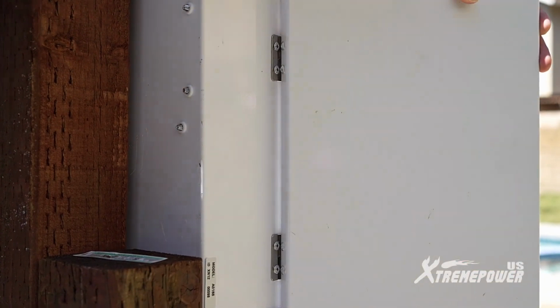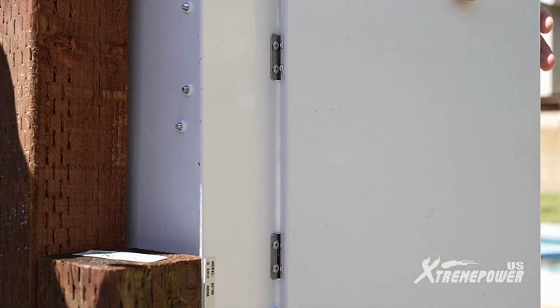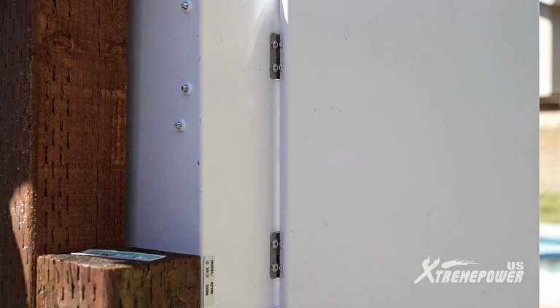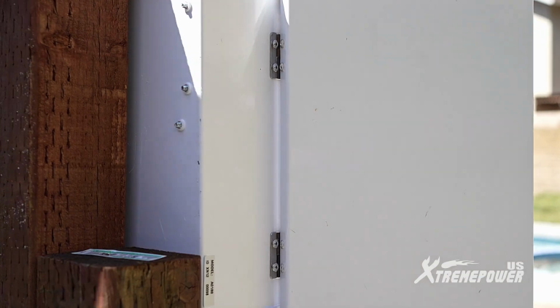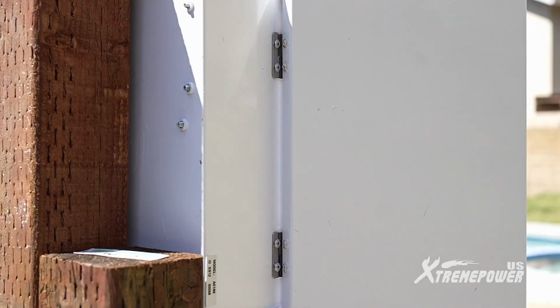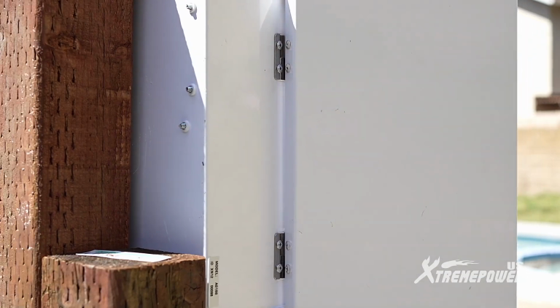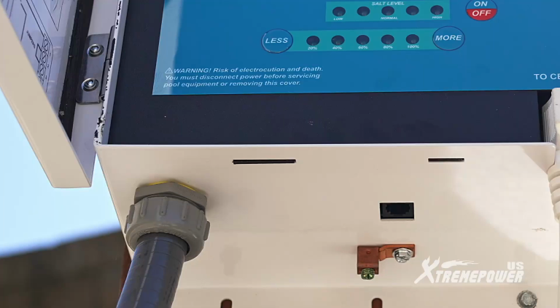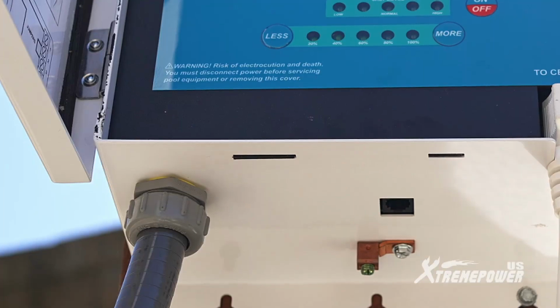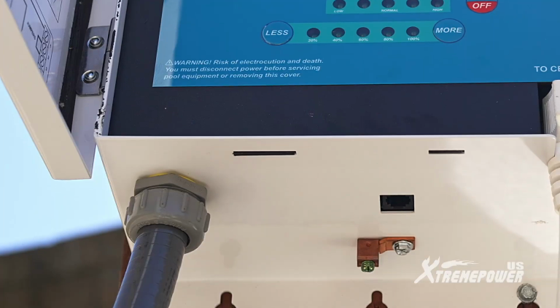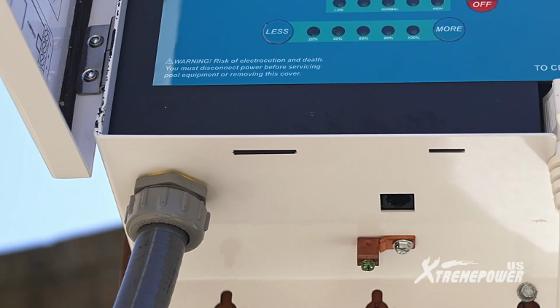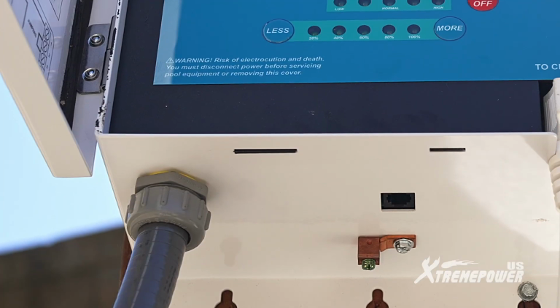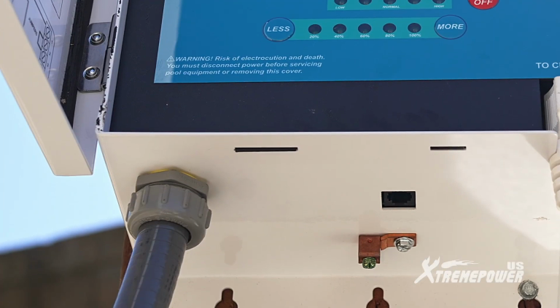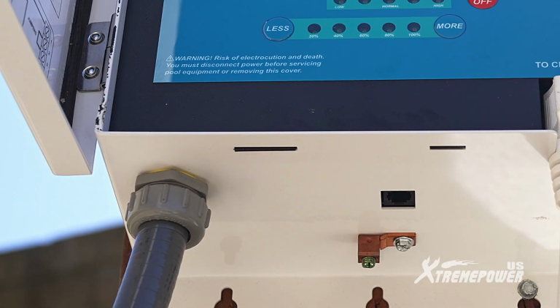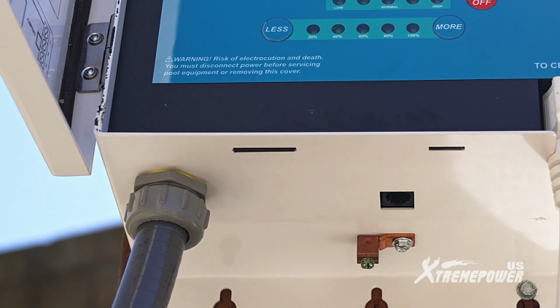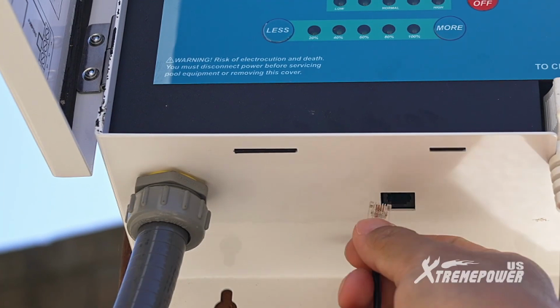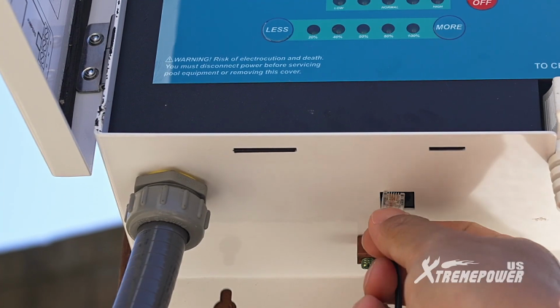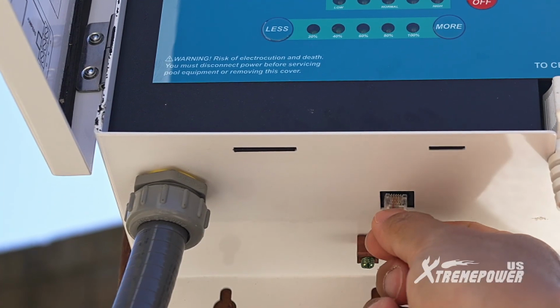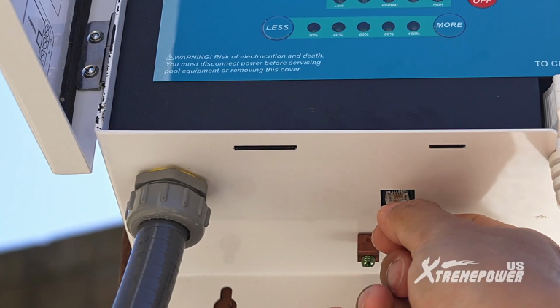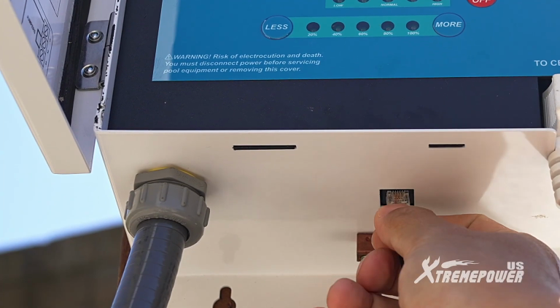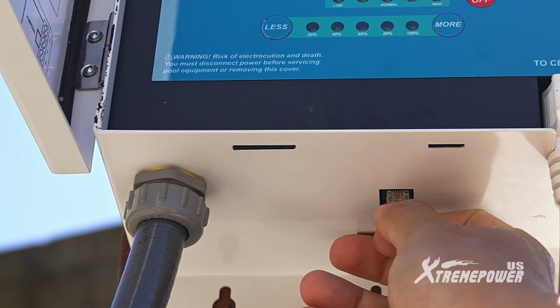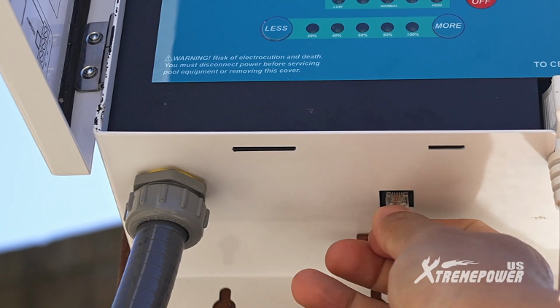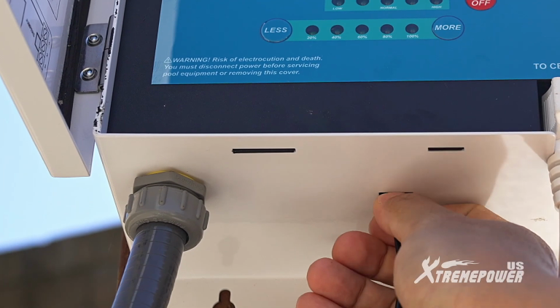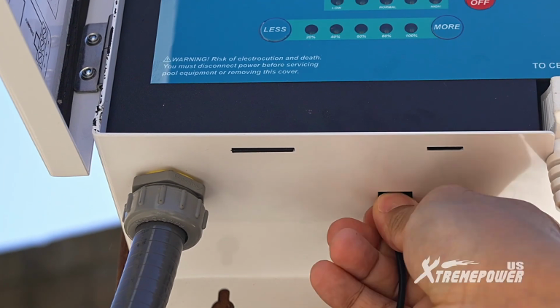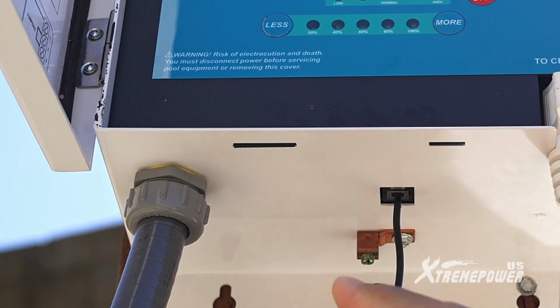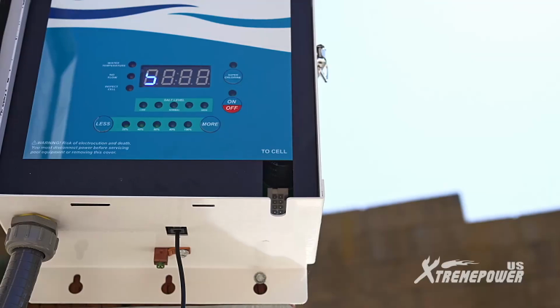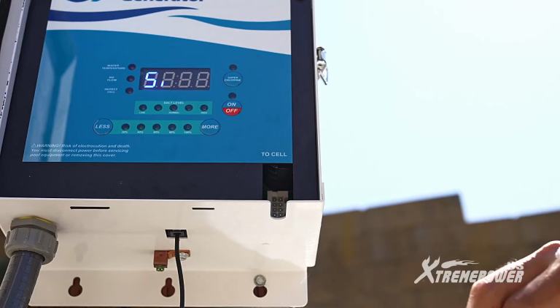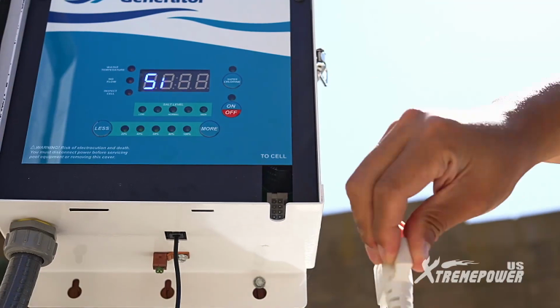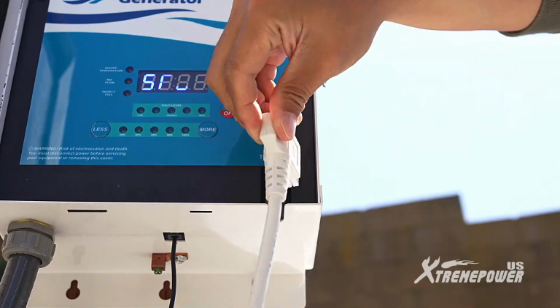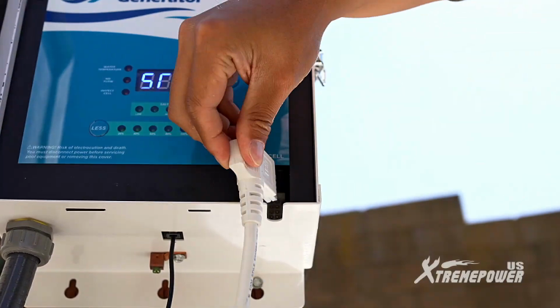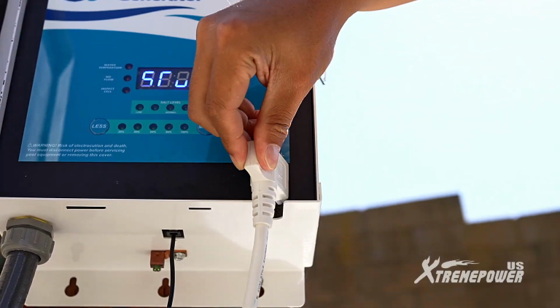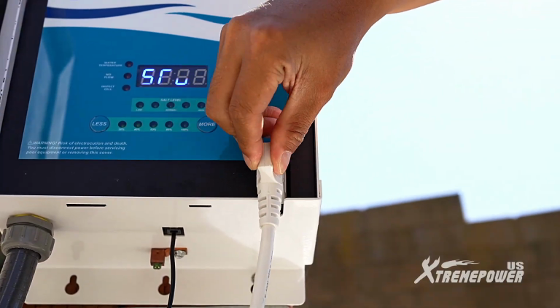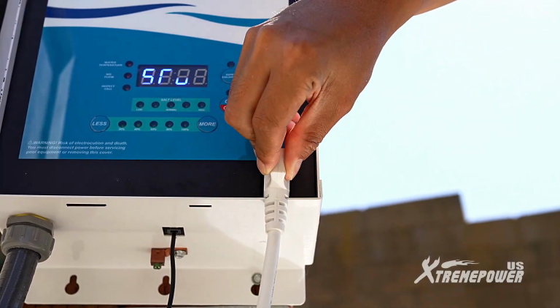Finally, put the panel door back on and connect the flow switch cable and the salt cell cable to the control panel.